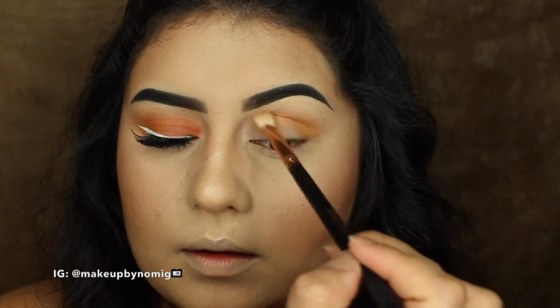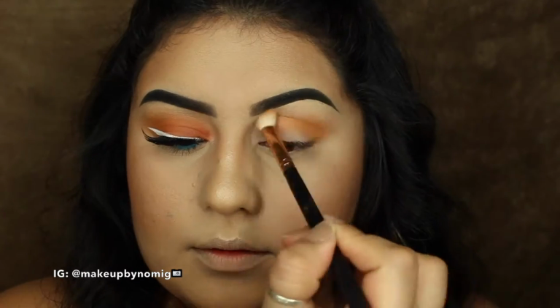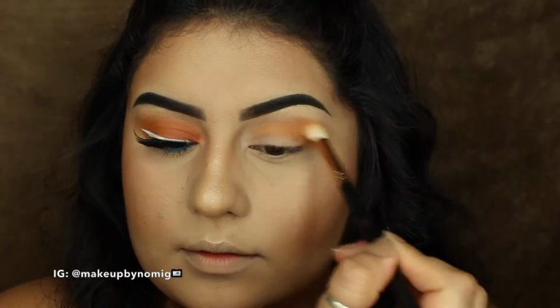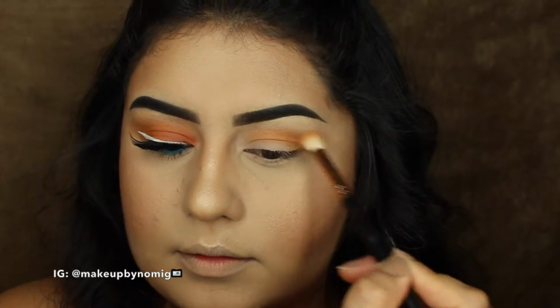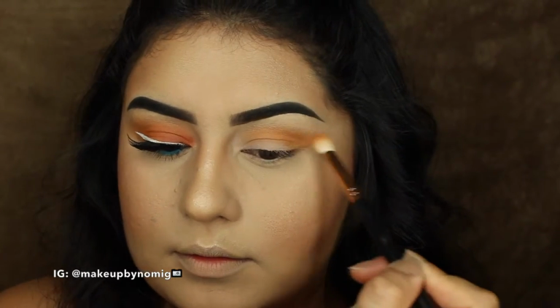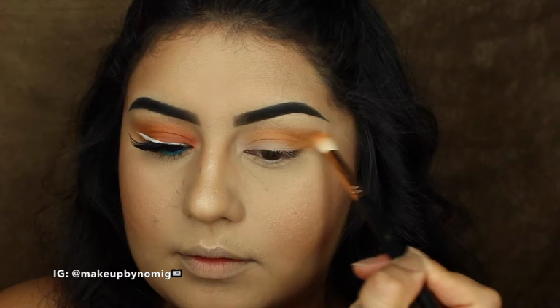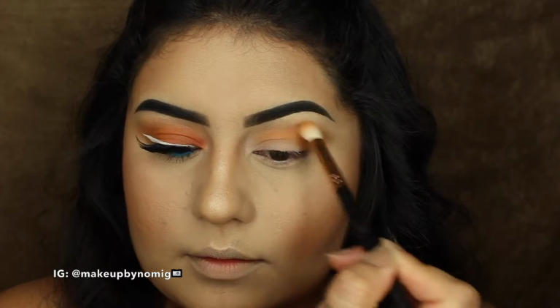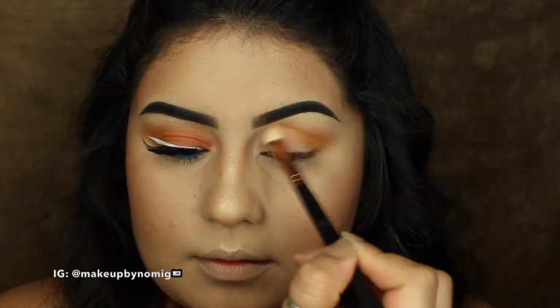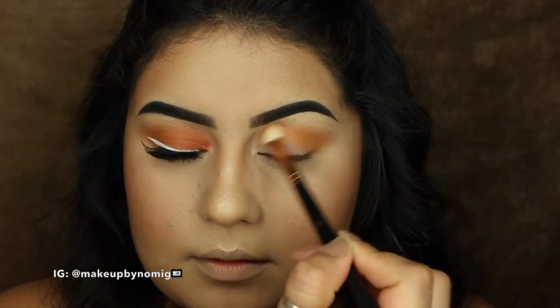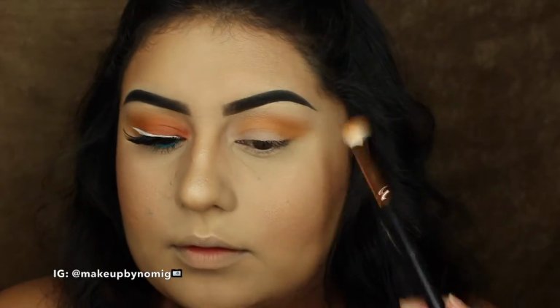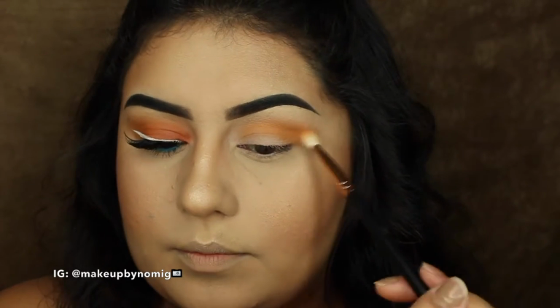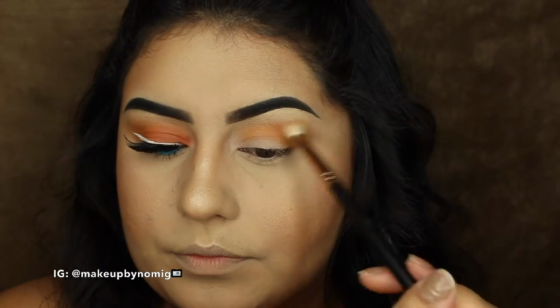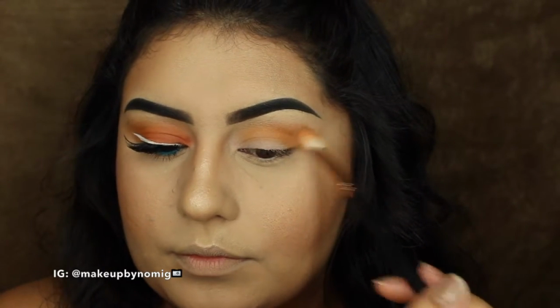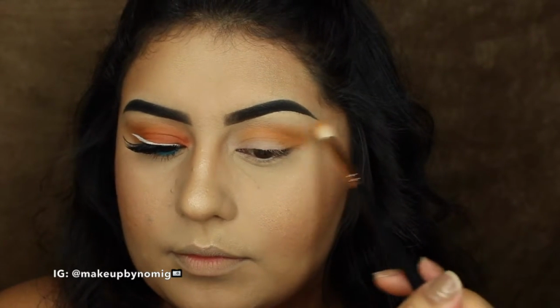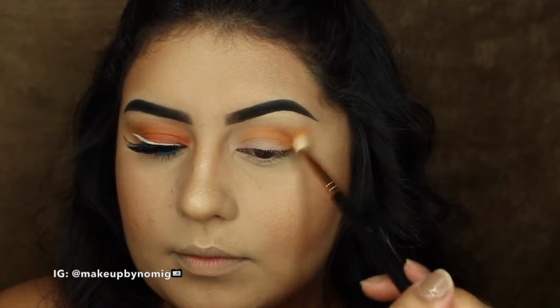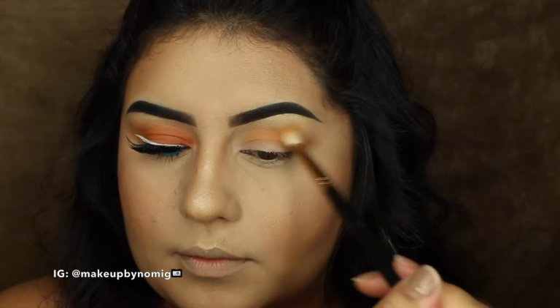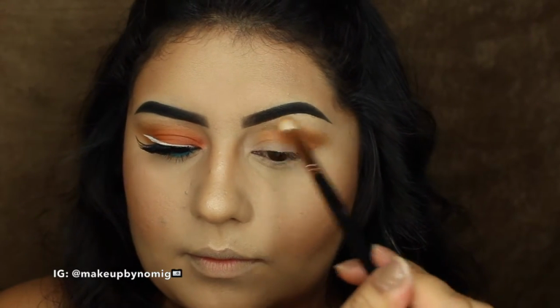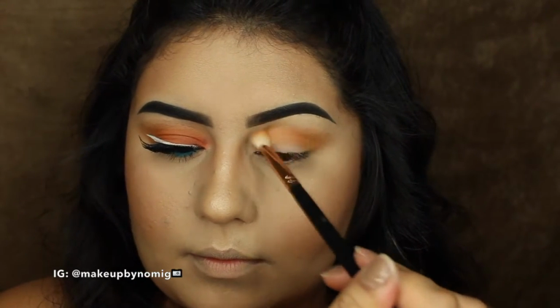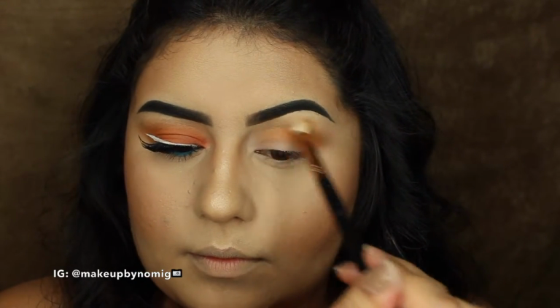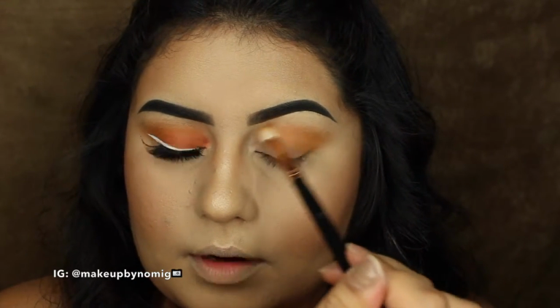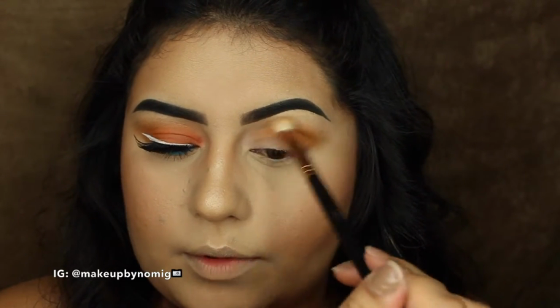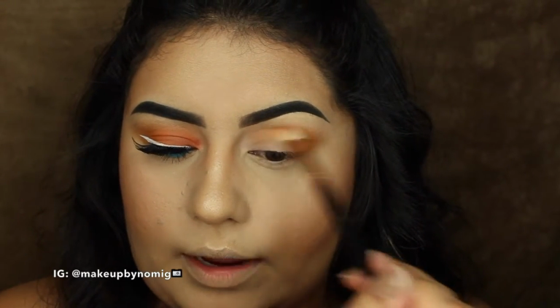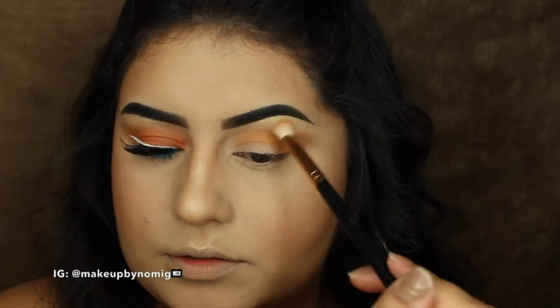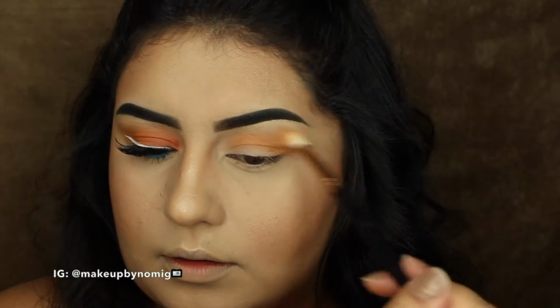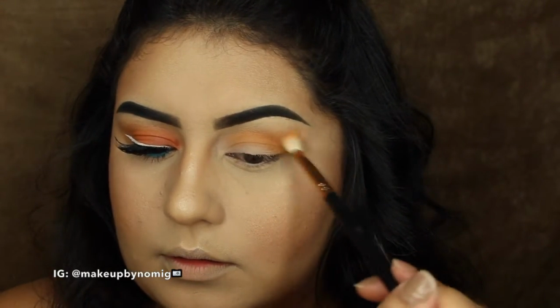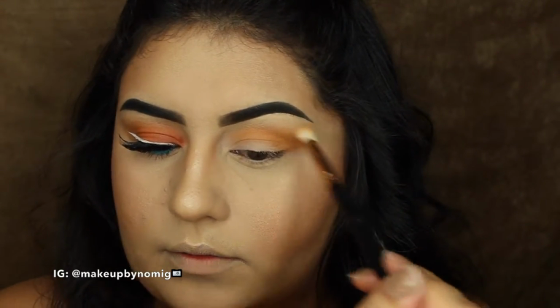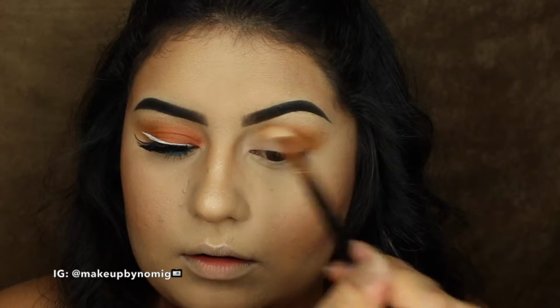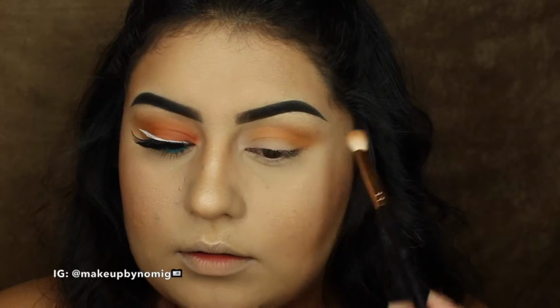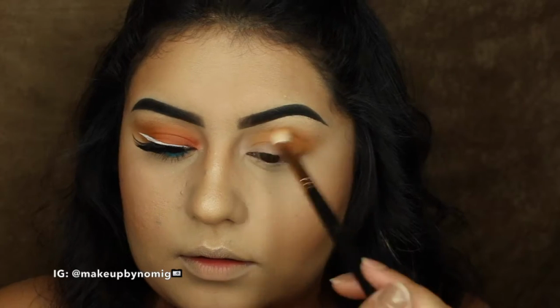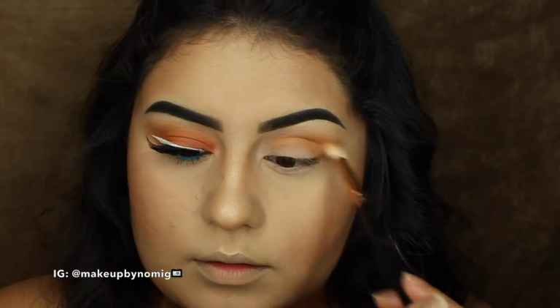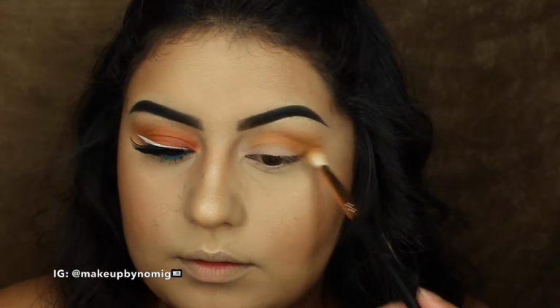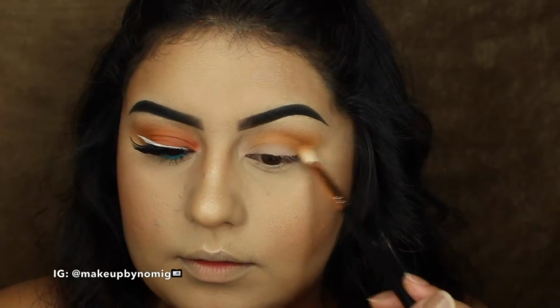You know how the saying goes — if it ain't broke, don't fix it. So here I'm just going to speed up the process and build up the intensity of the first shade.